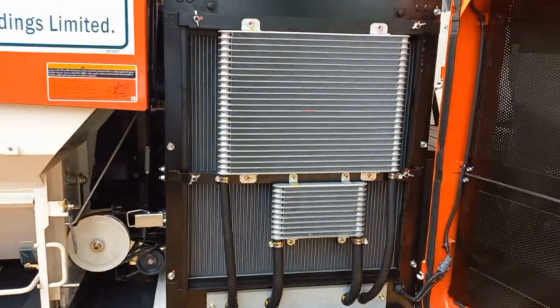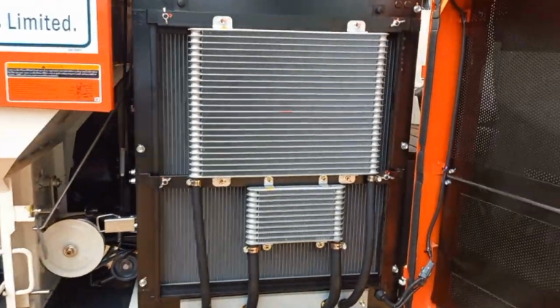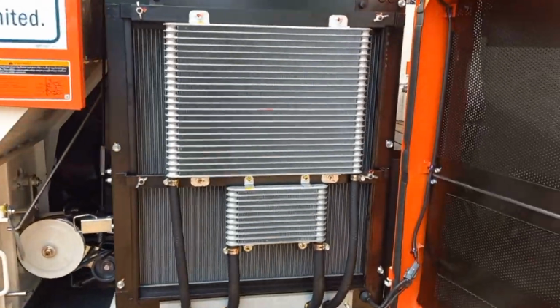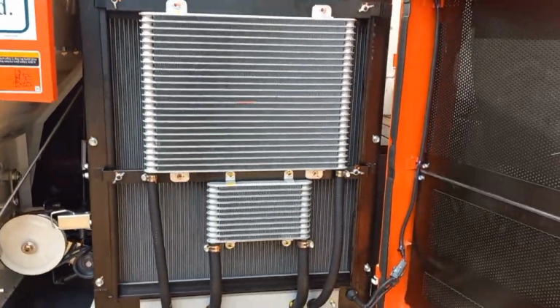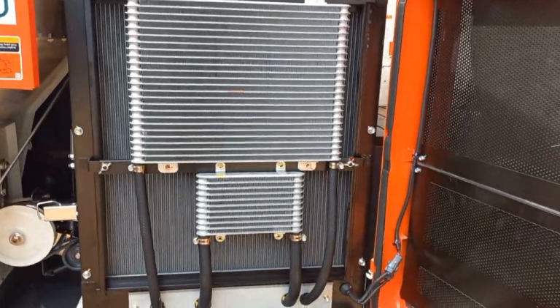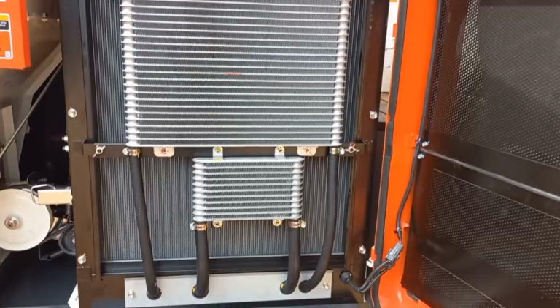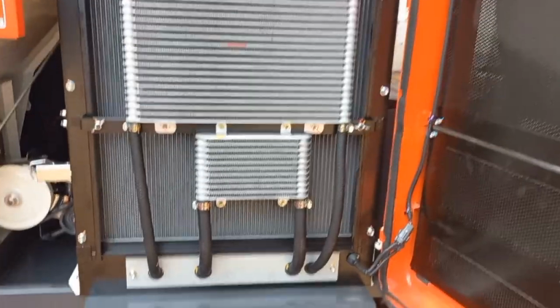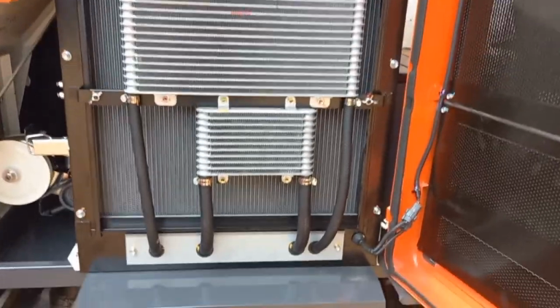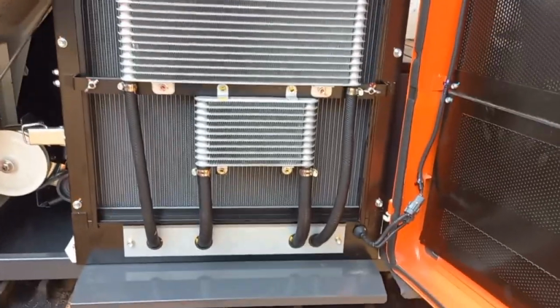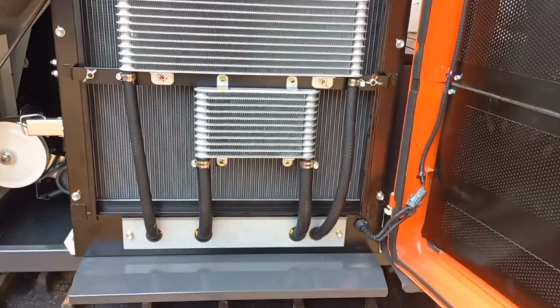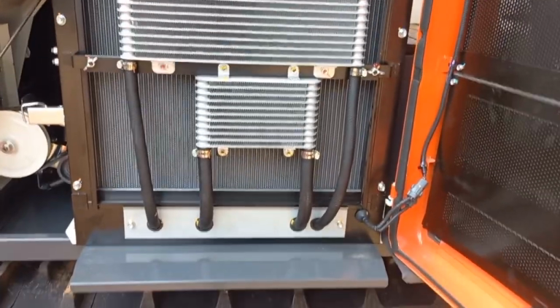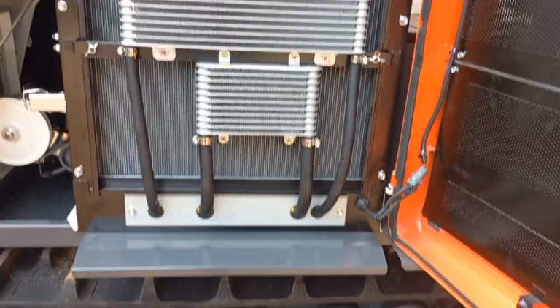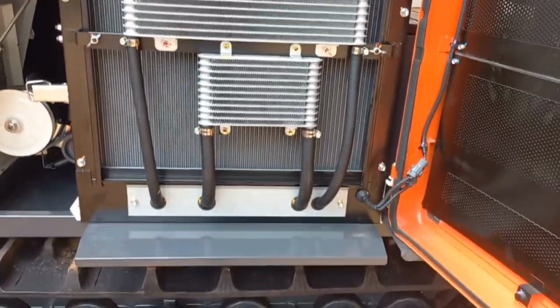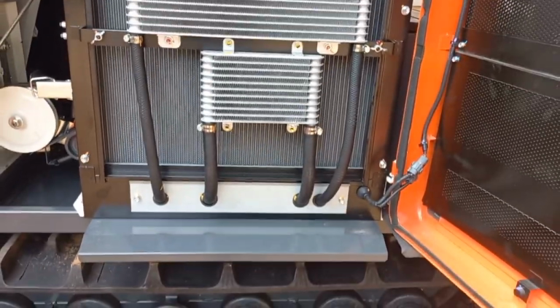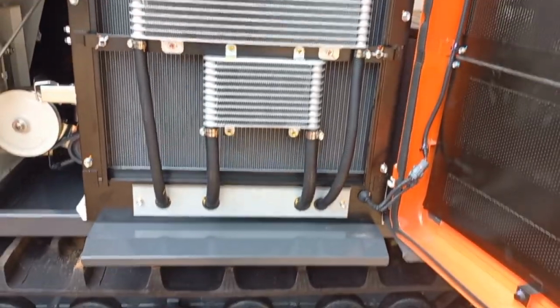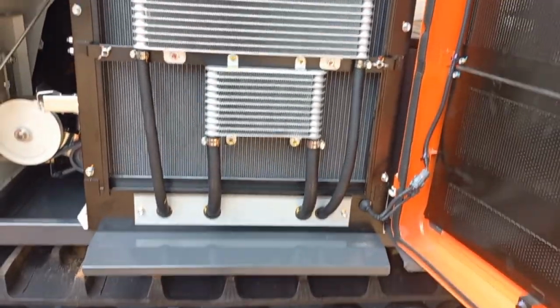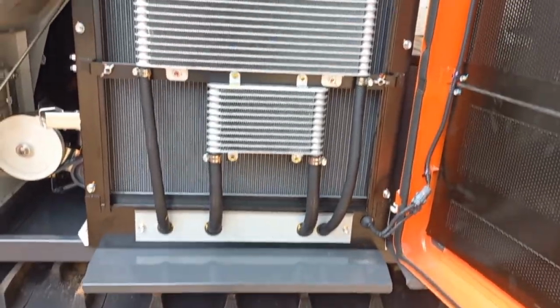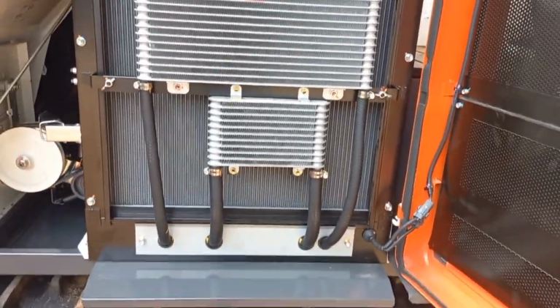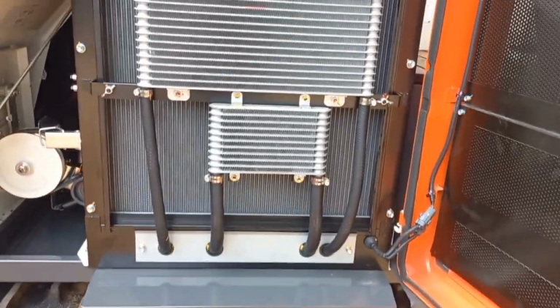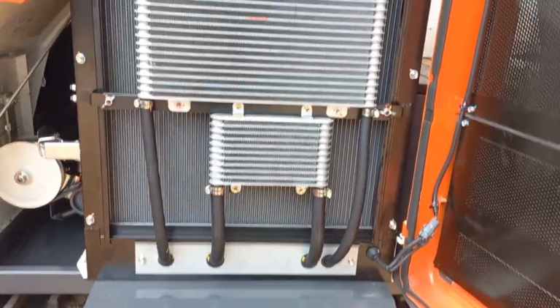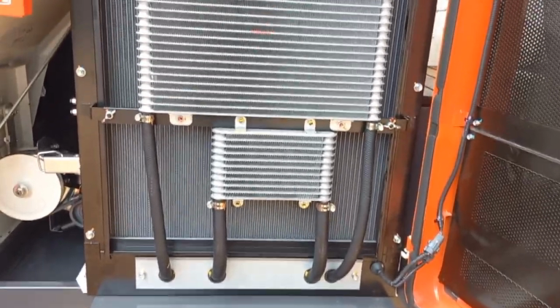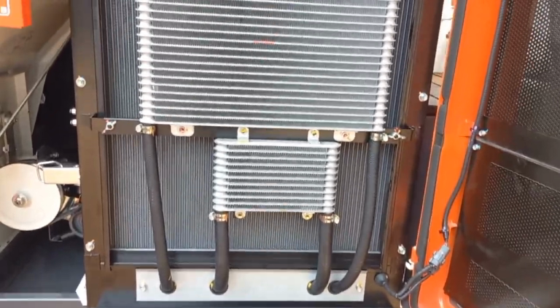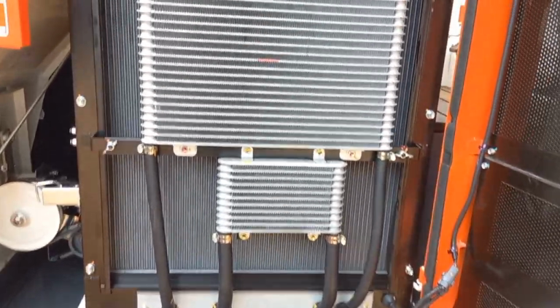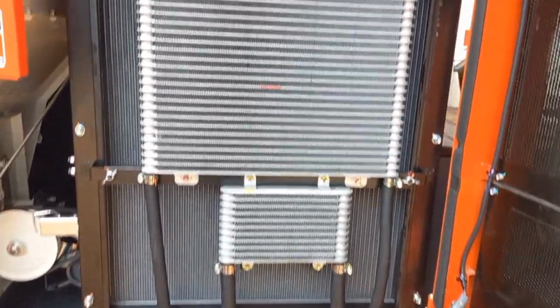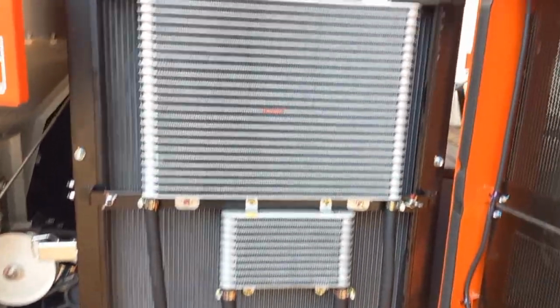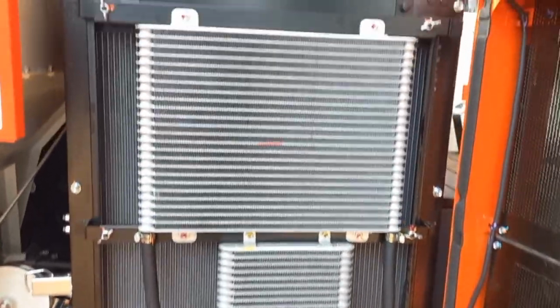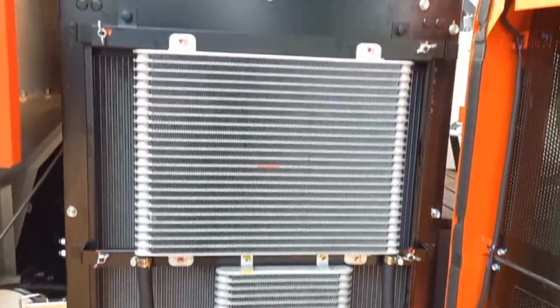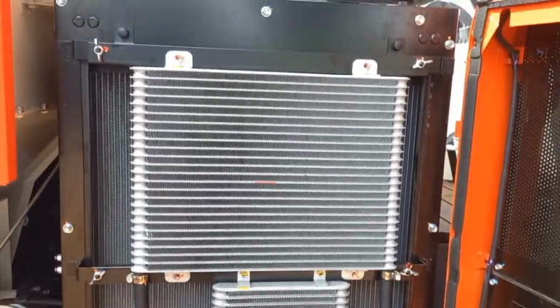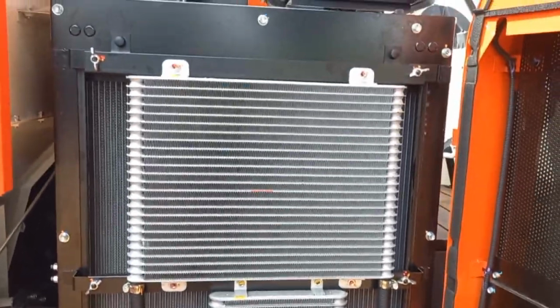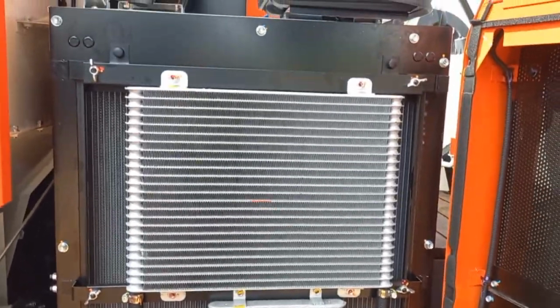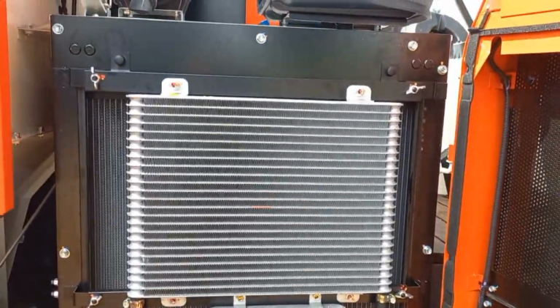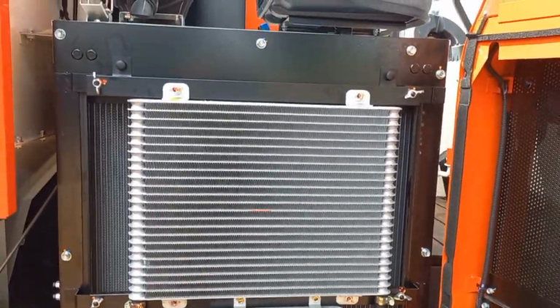A large capacity radiator and large capacity oil cooler ensure reliable performance during operation.